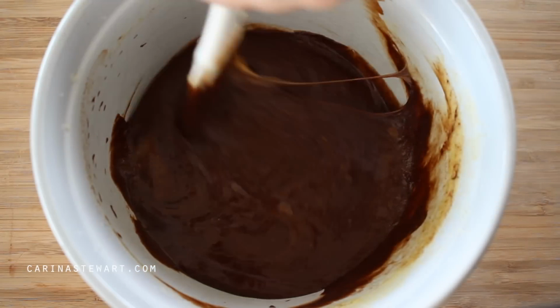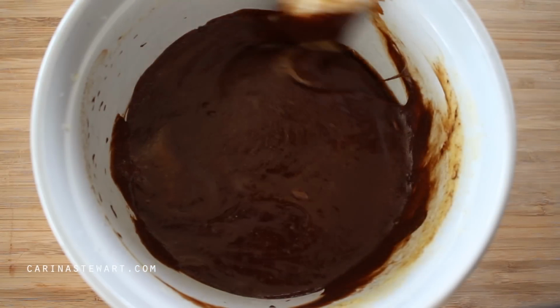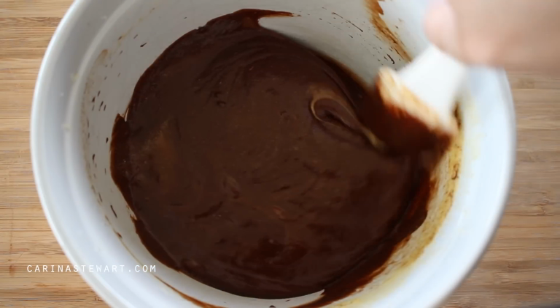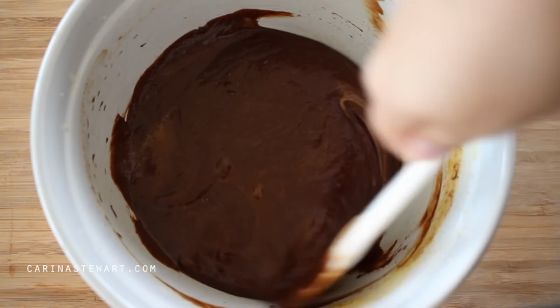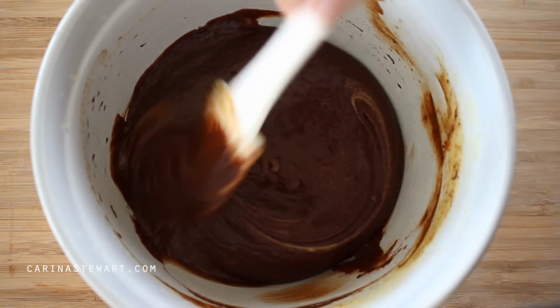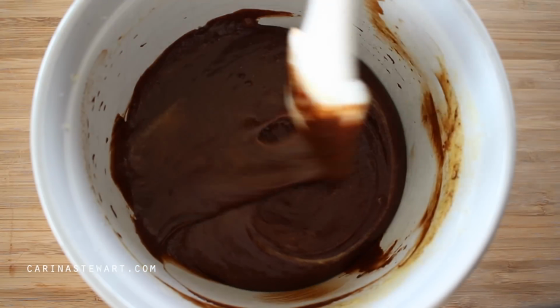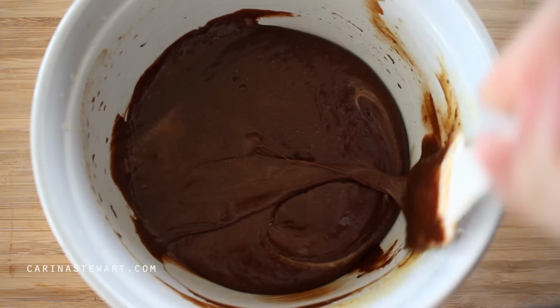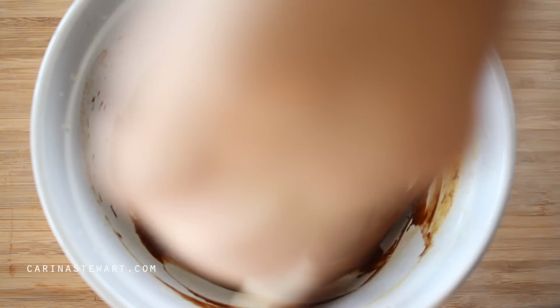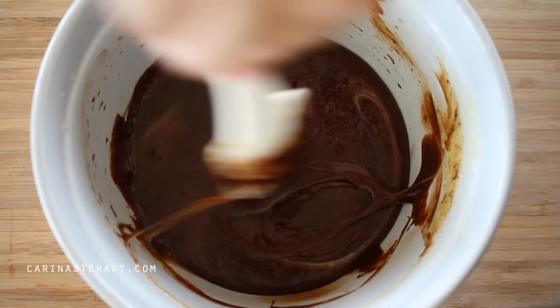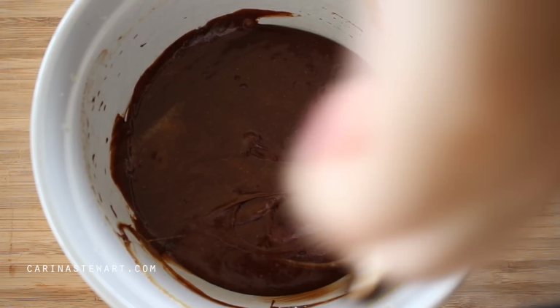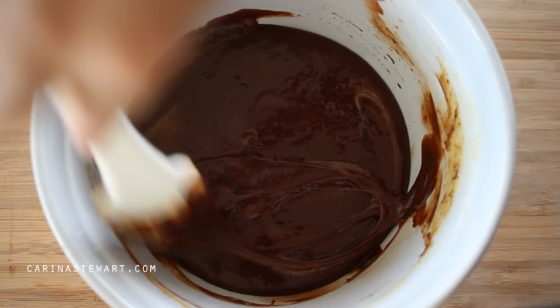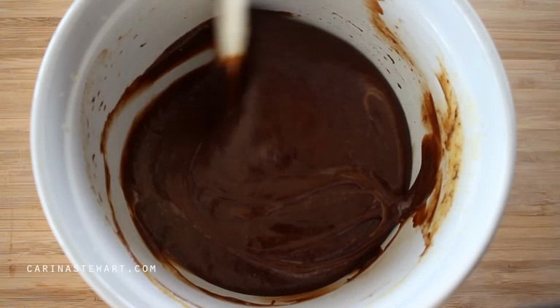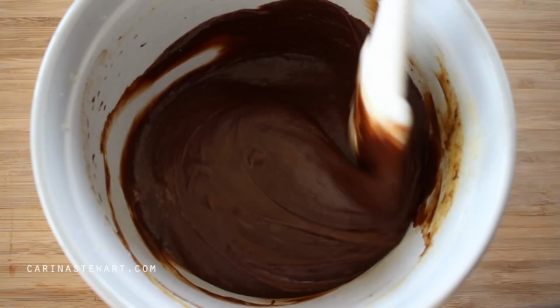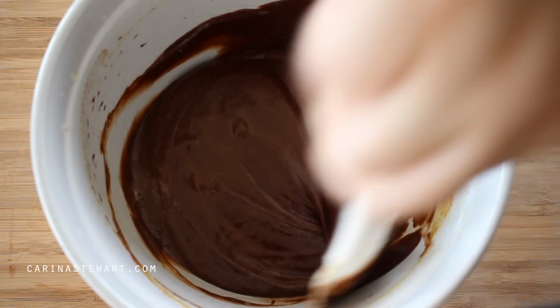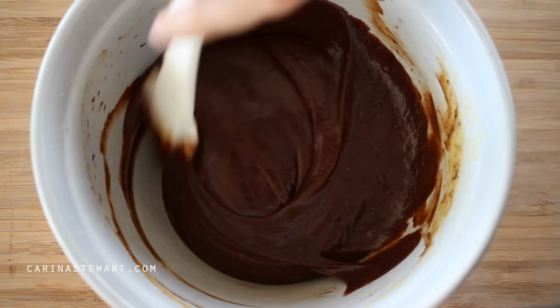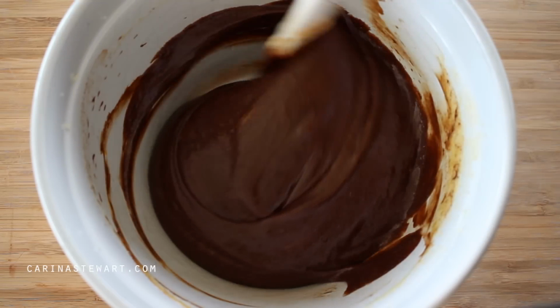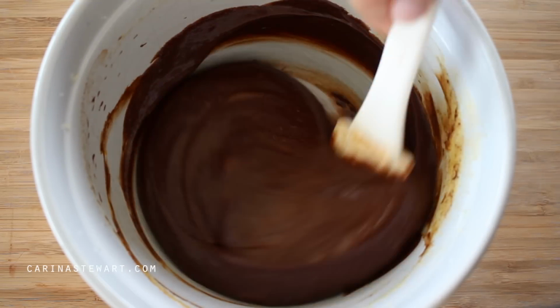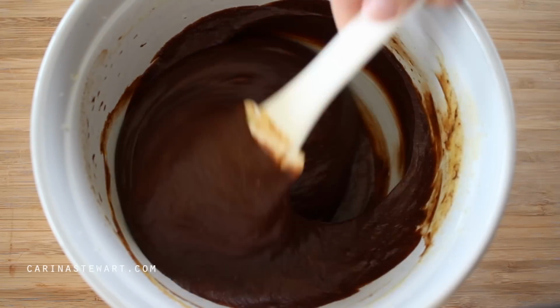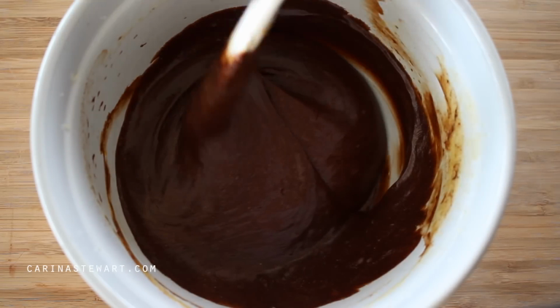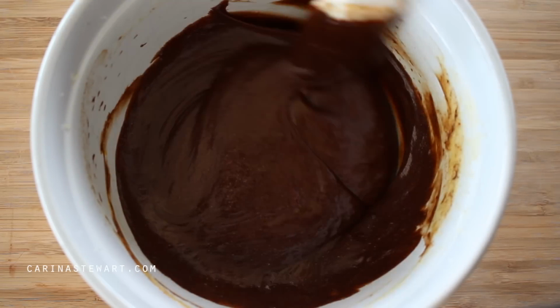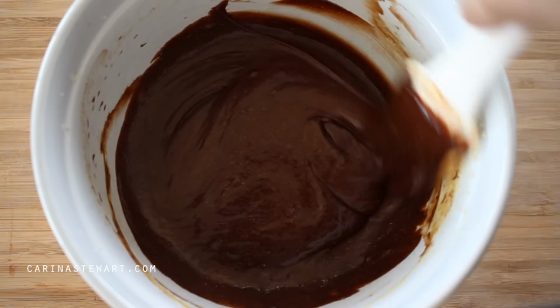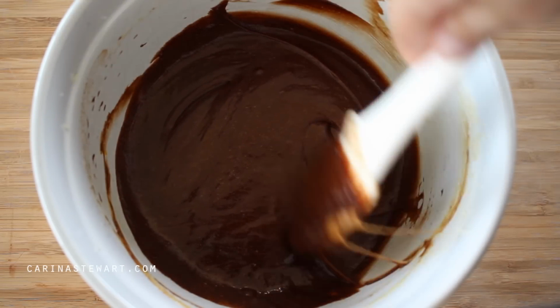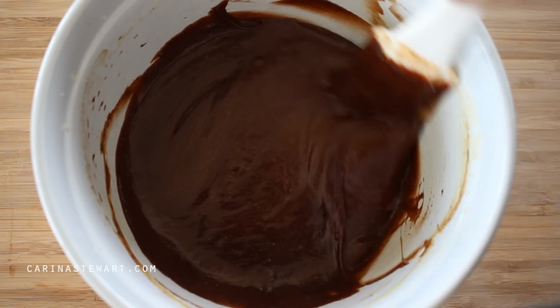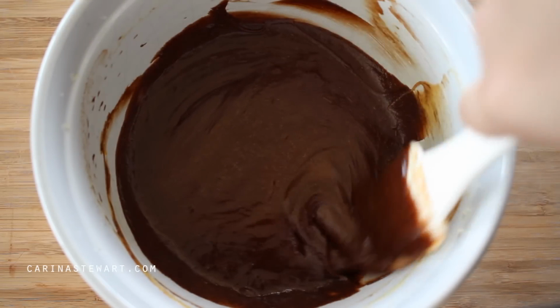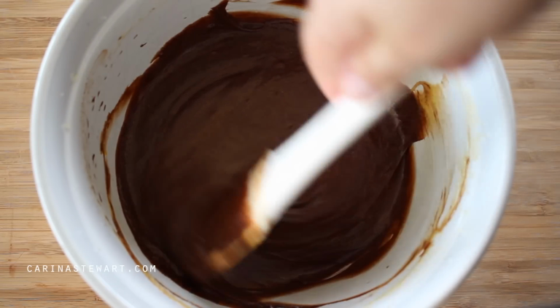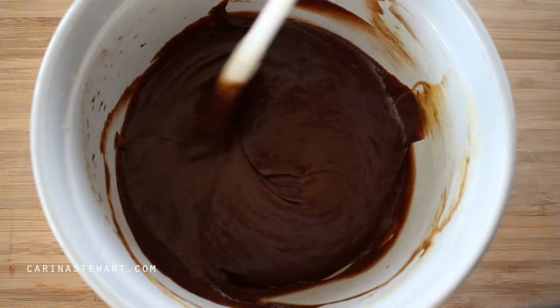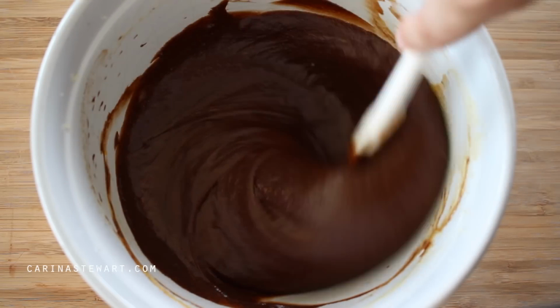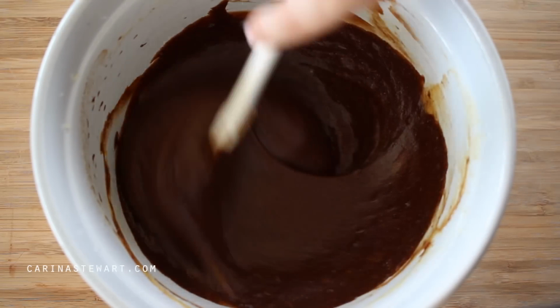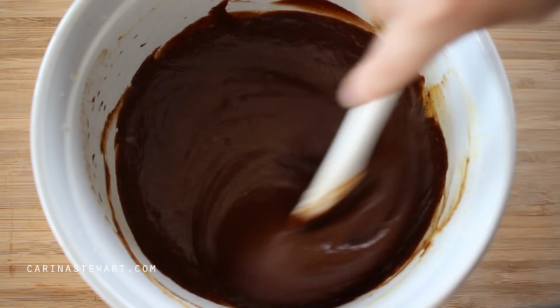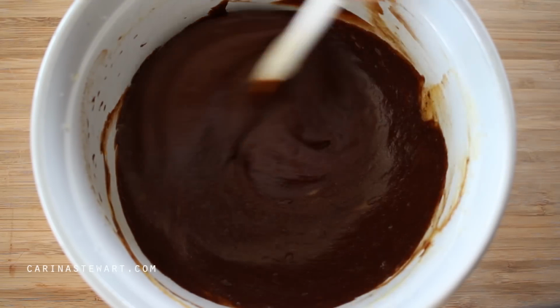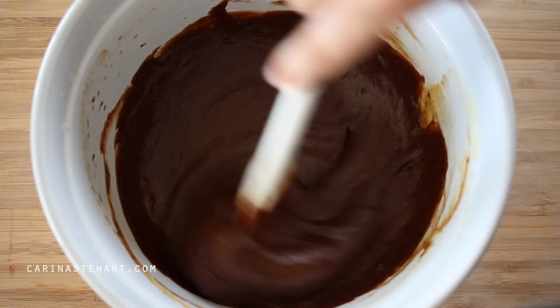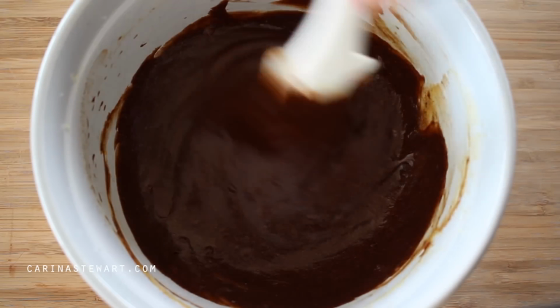The lava cakes are now ready to be baked, or the batter can be stored in the fridge for later, so it works well as a make-ahead dessert.